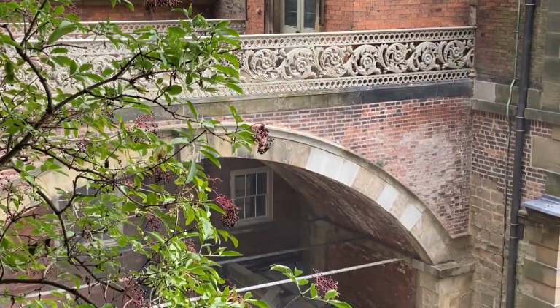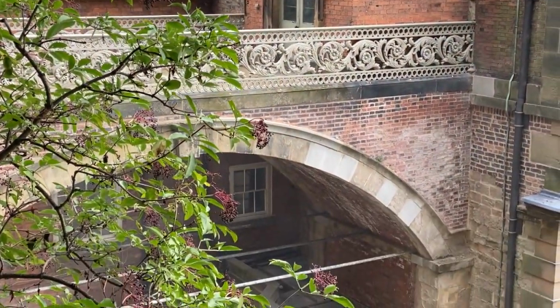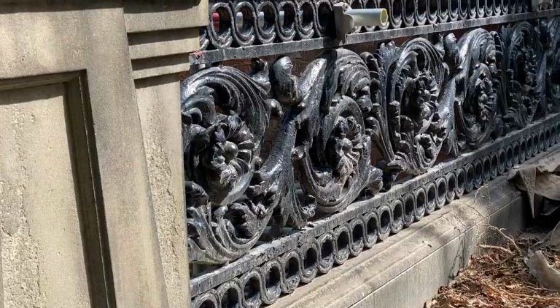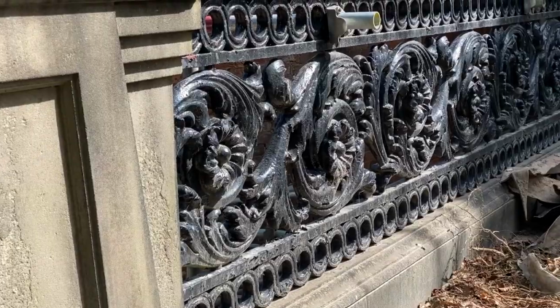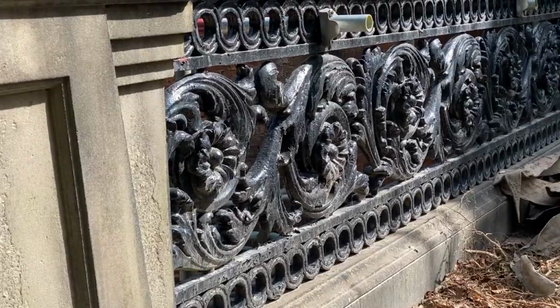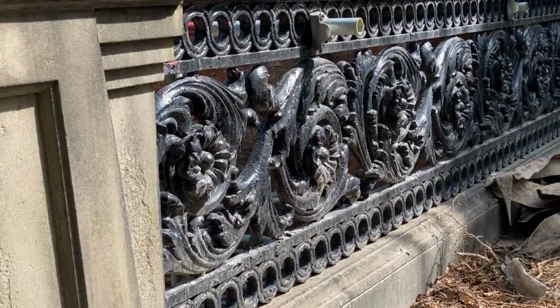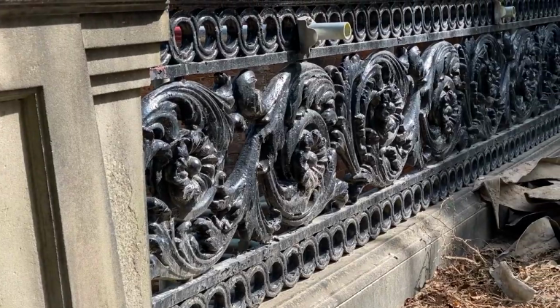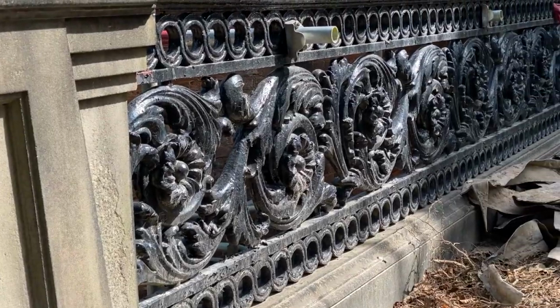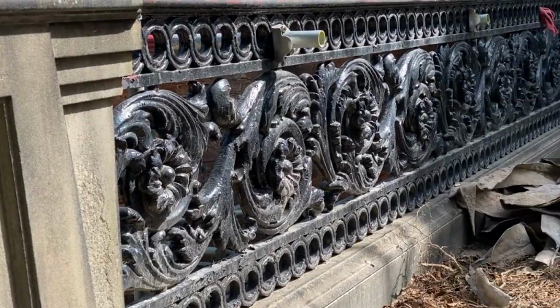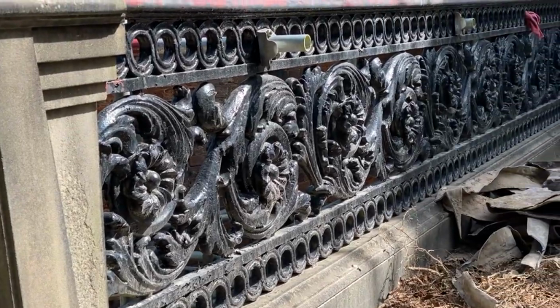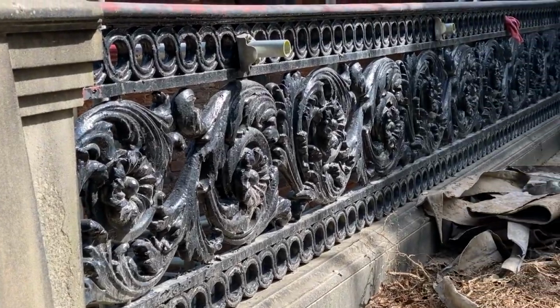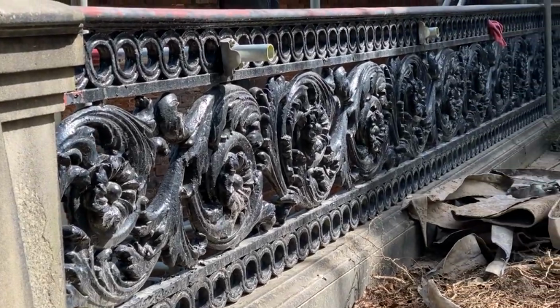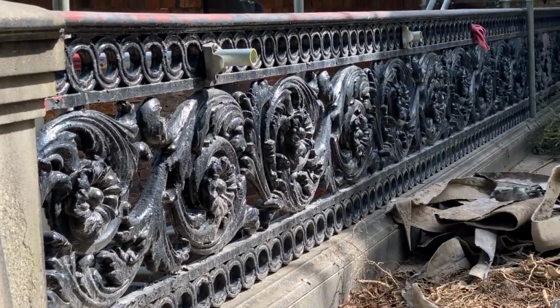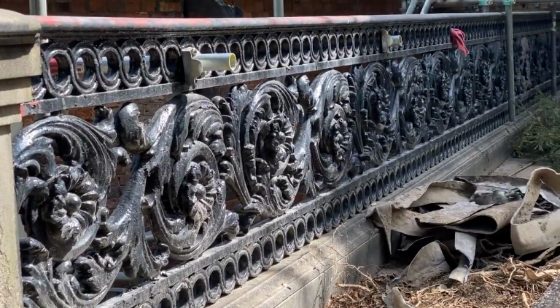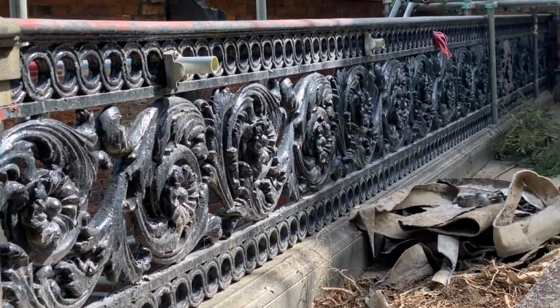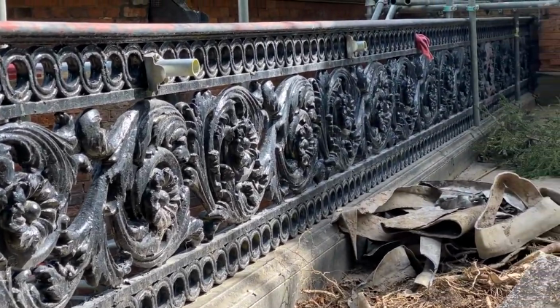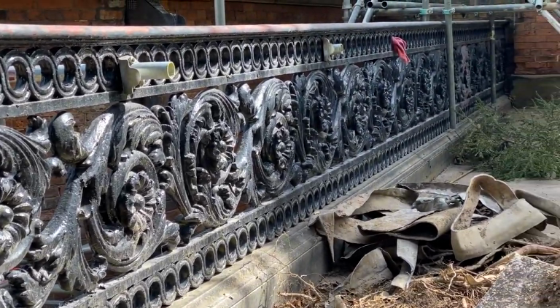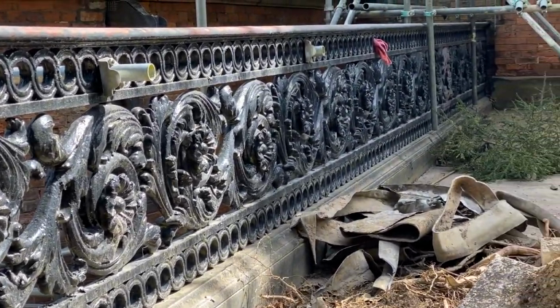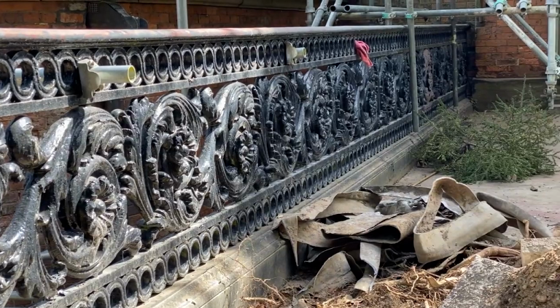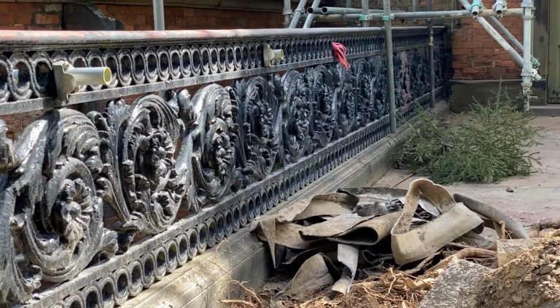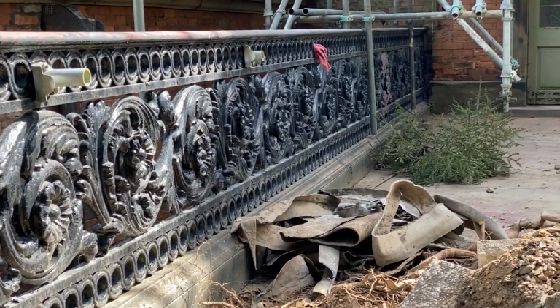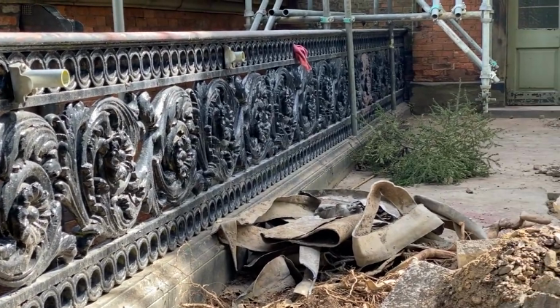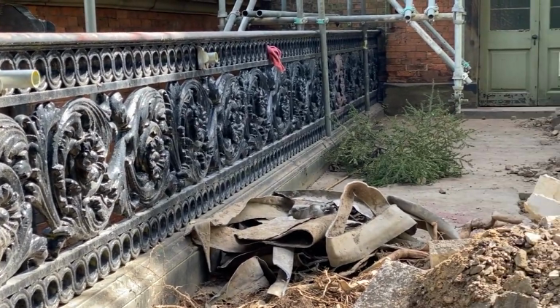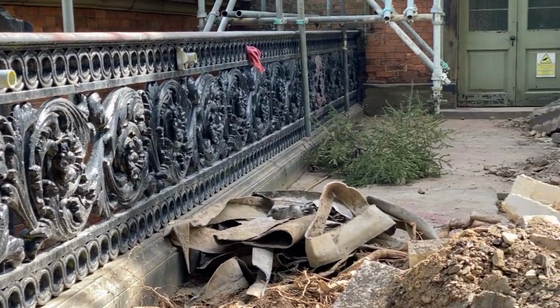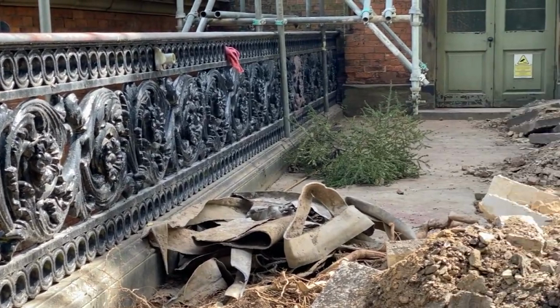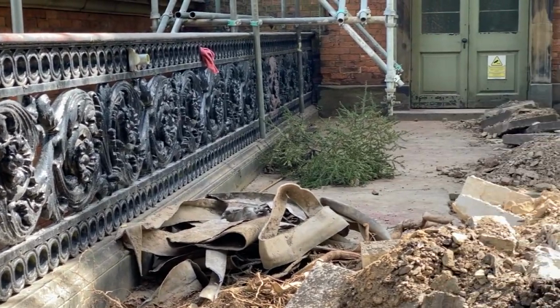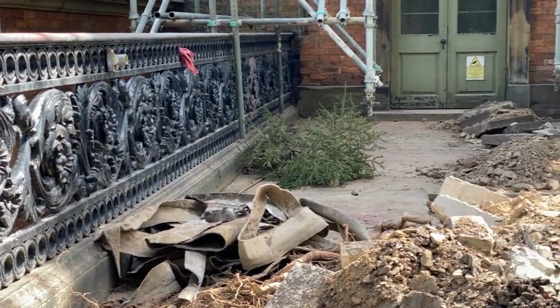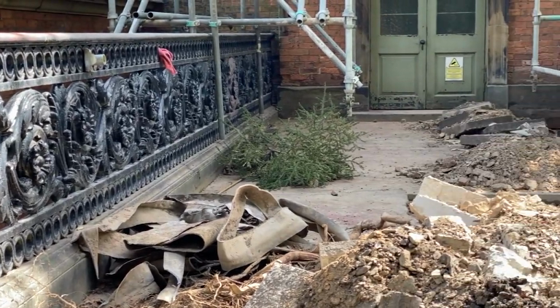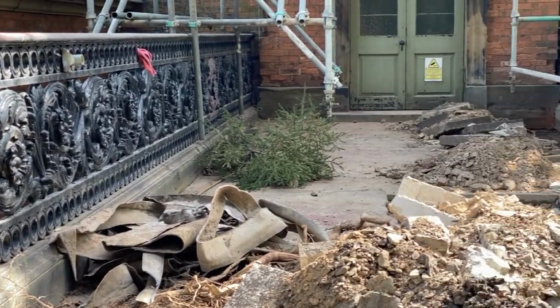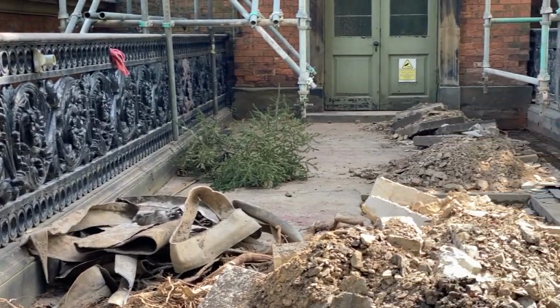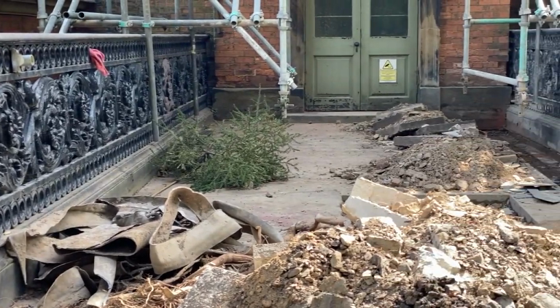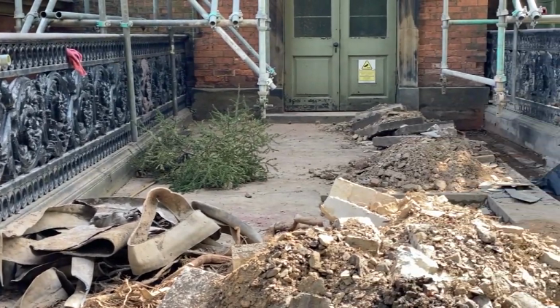The ornate iron railings have been cleaned and repainted to match their original stone colouring.